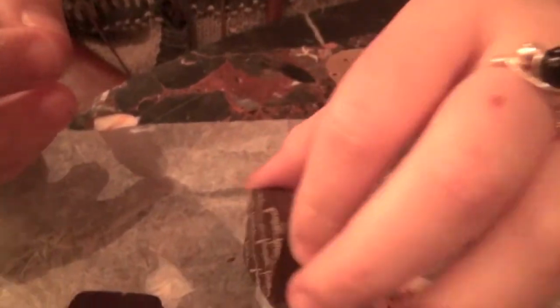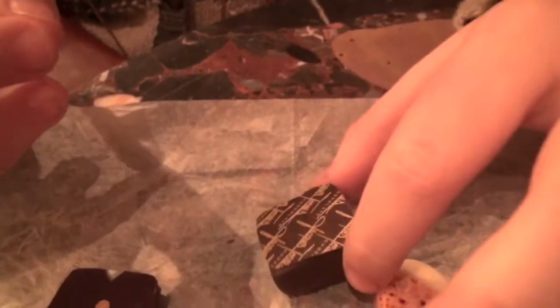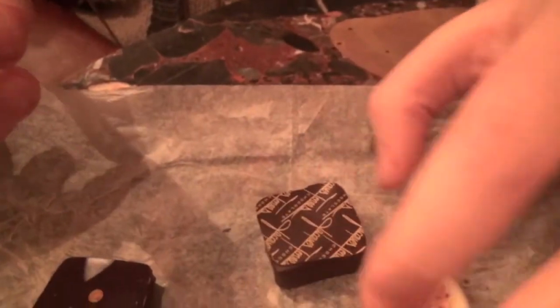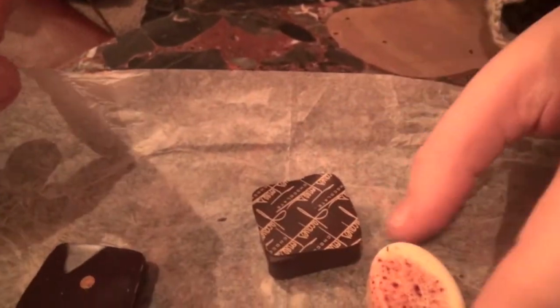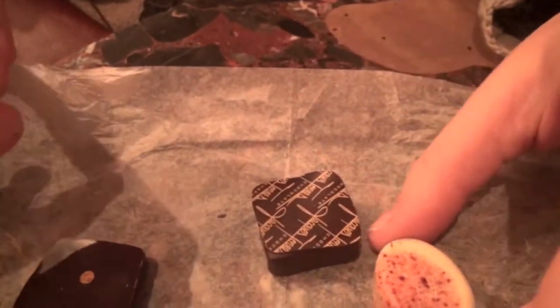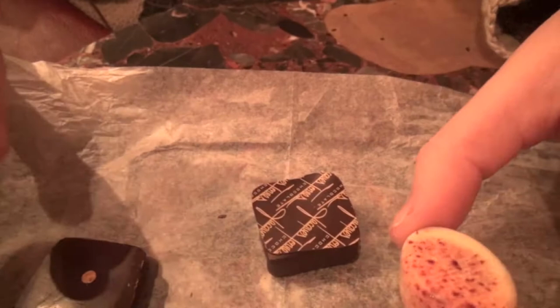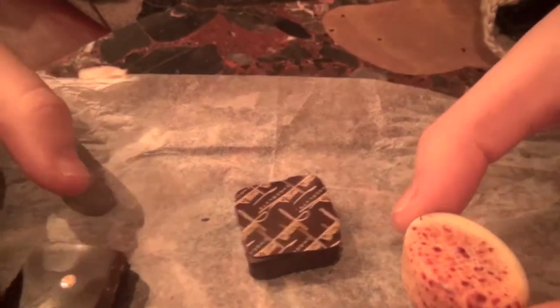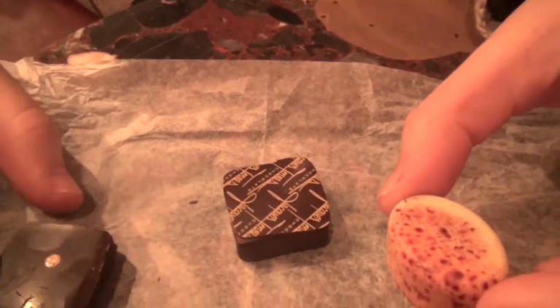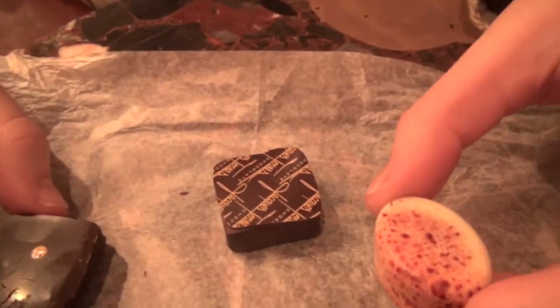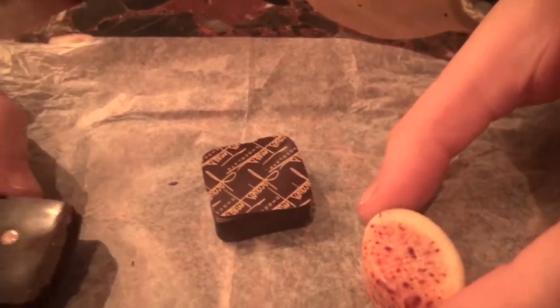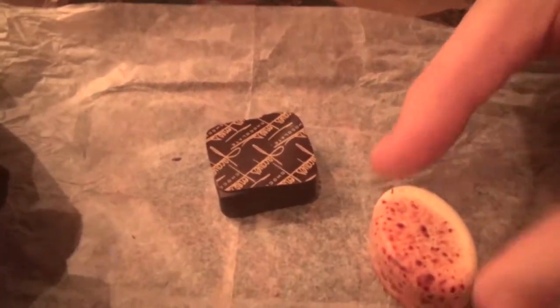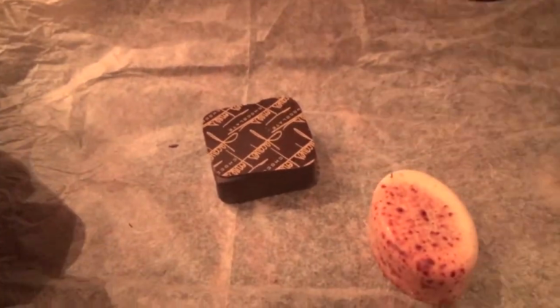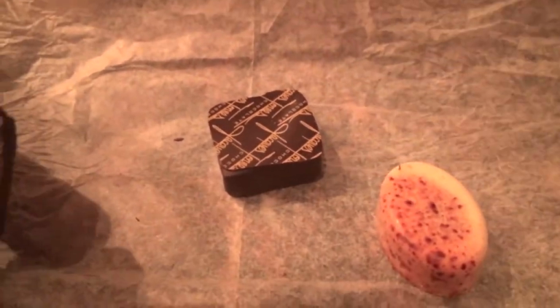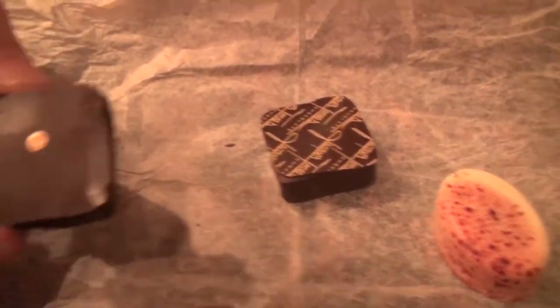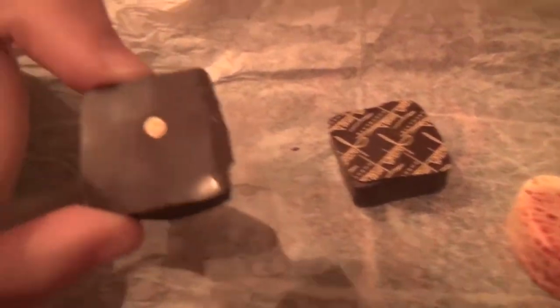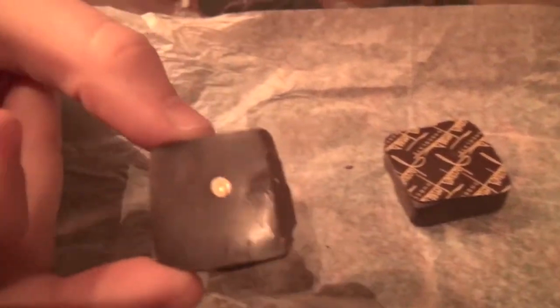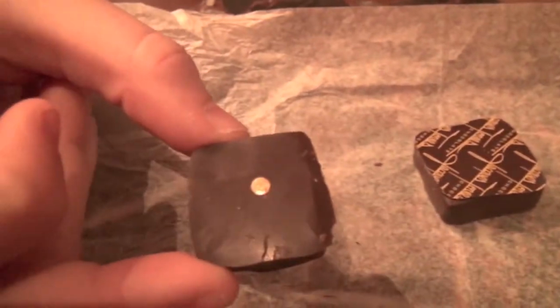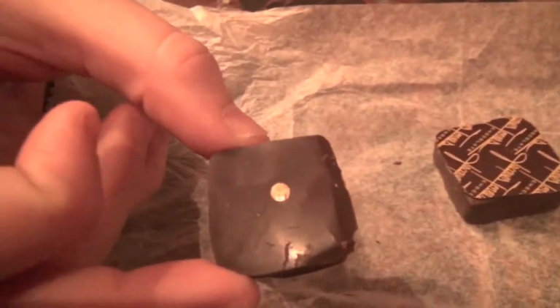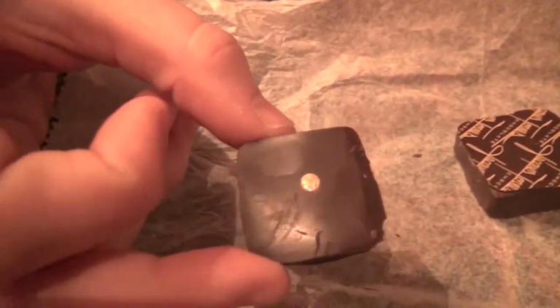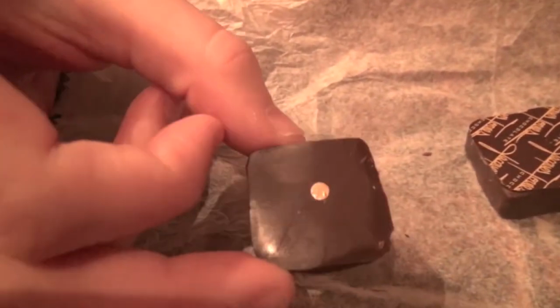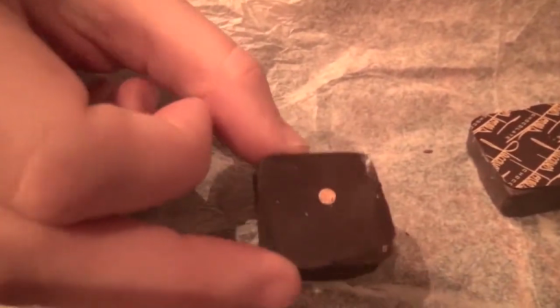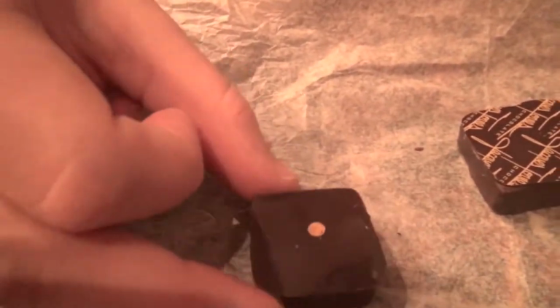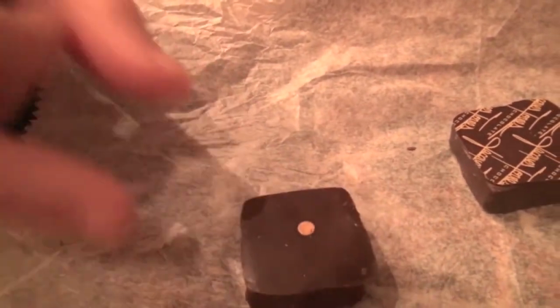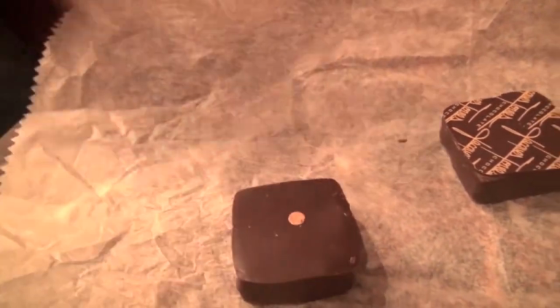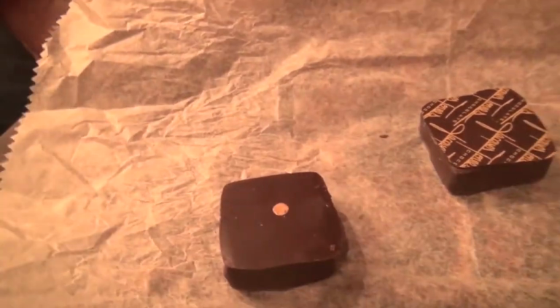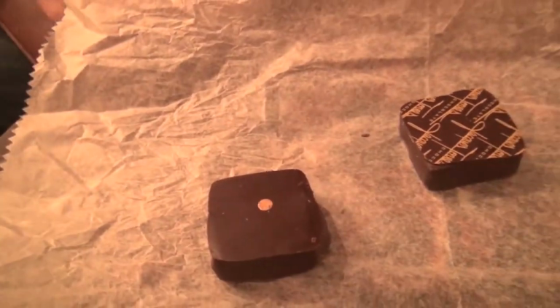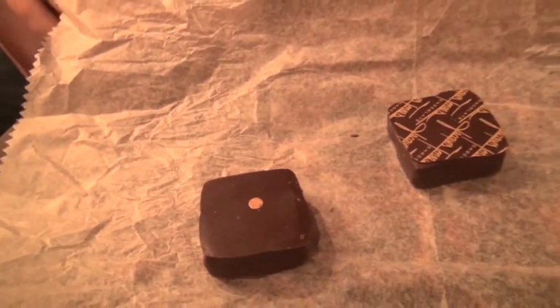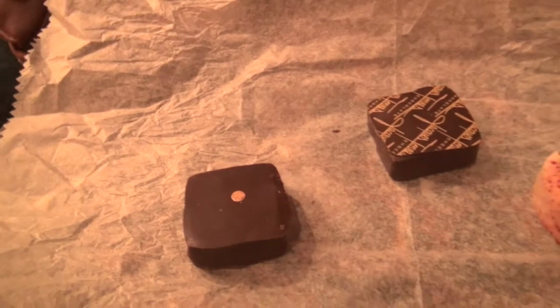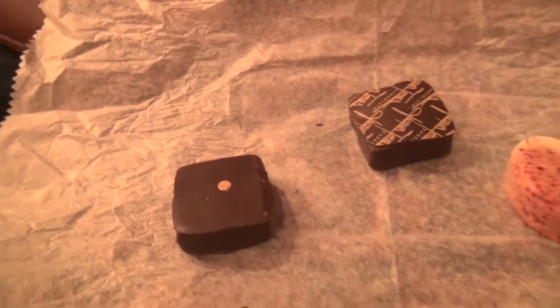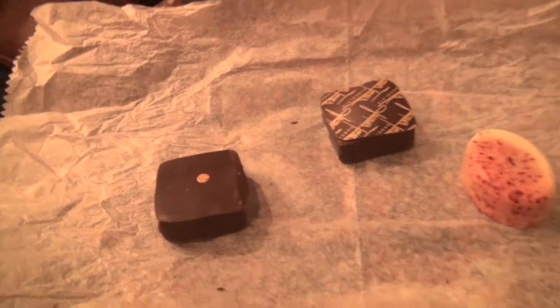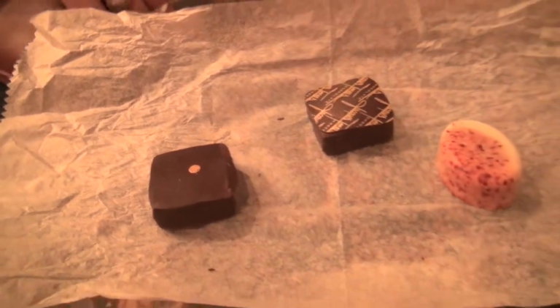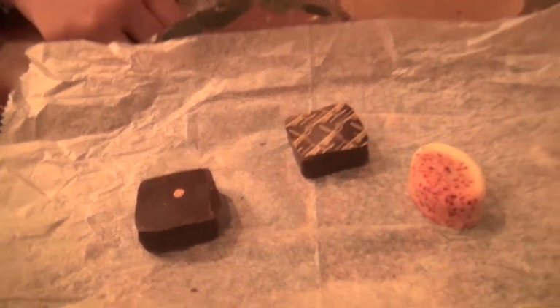We got an almondine, a chai tea, and an espresso truffle. These all sound pretty amazing, and they are.